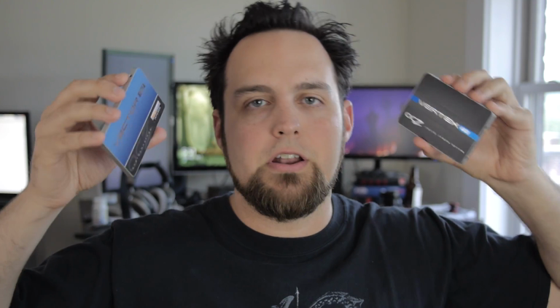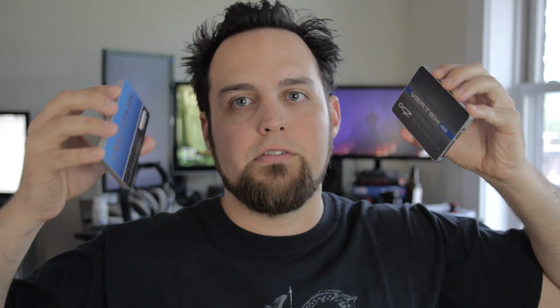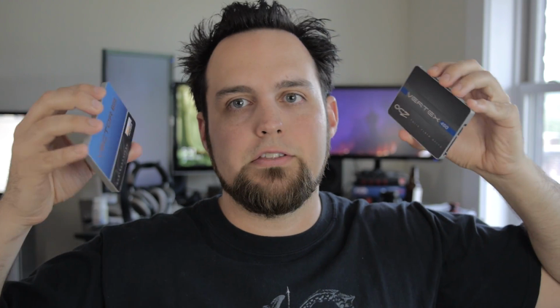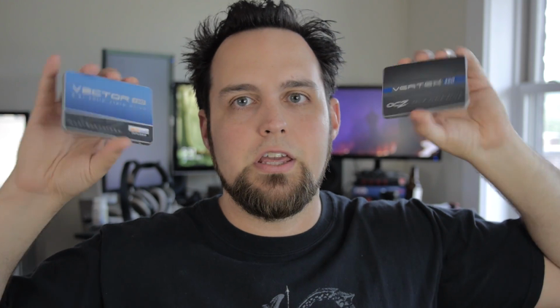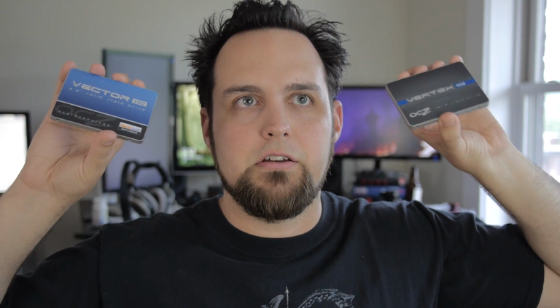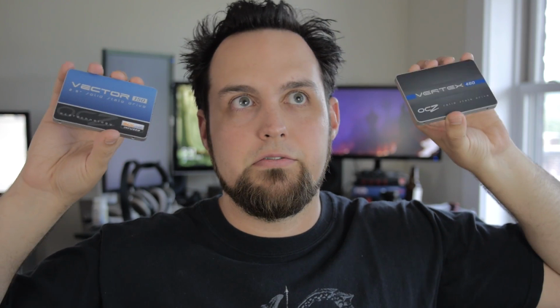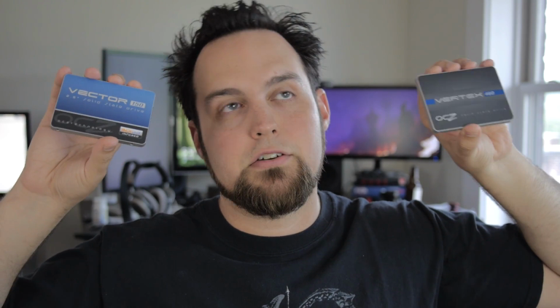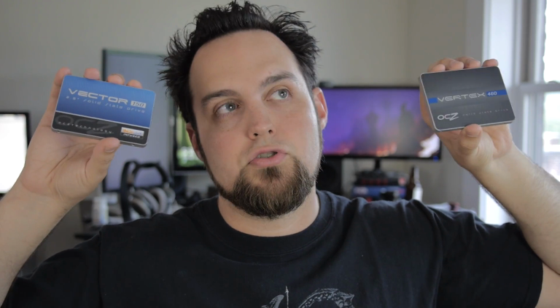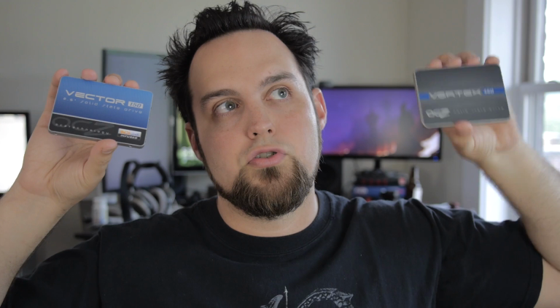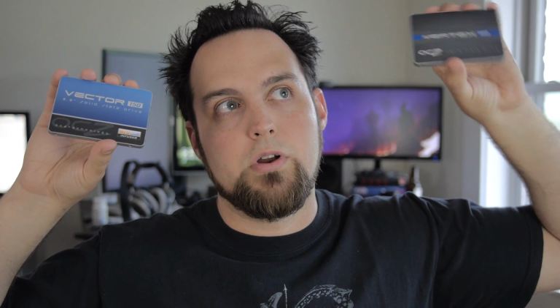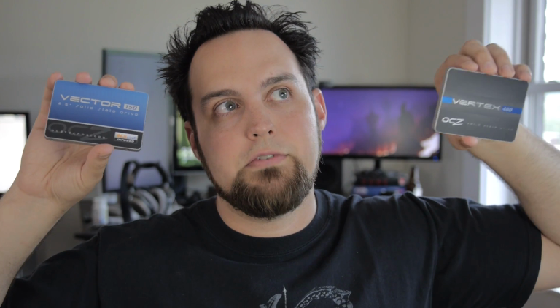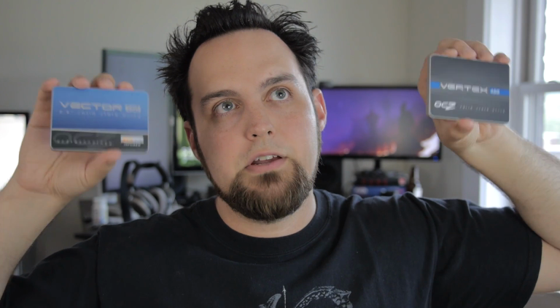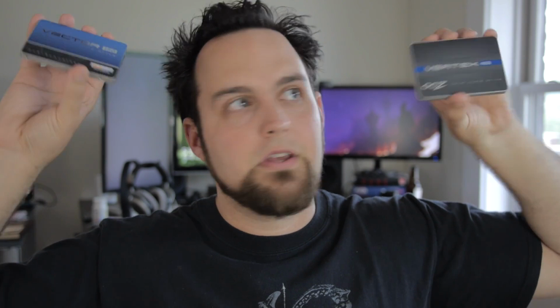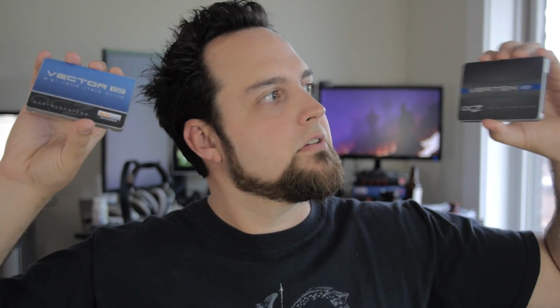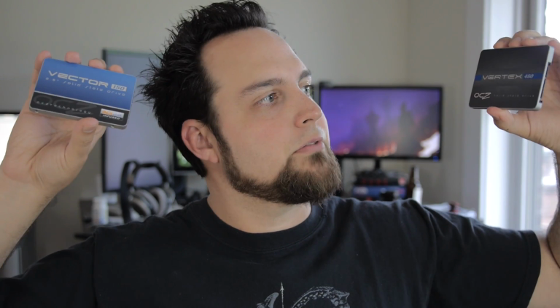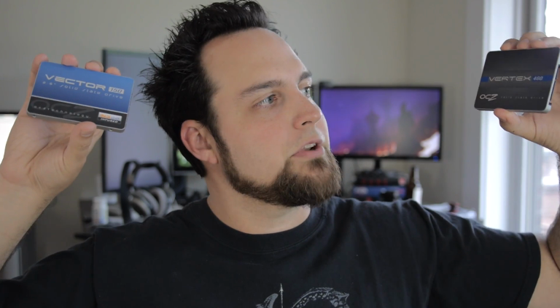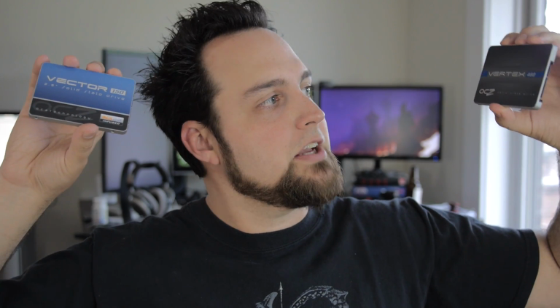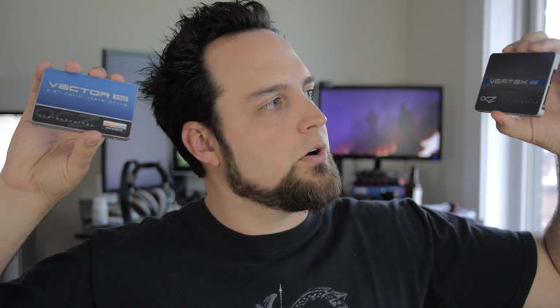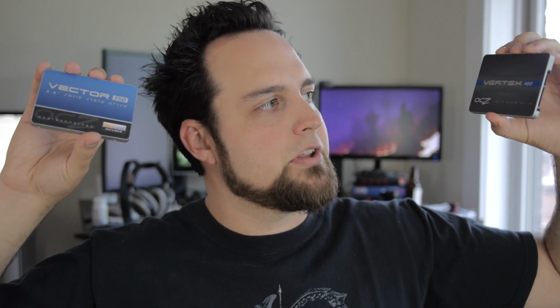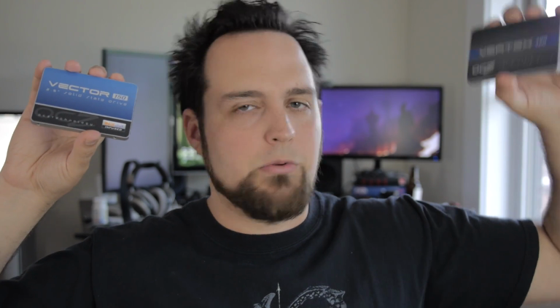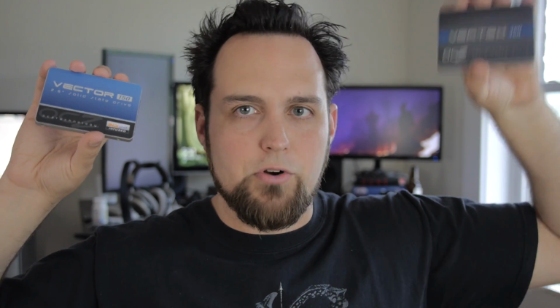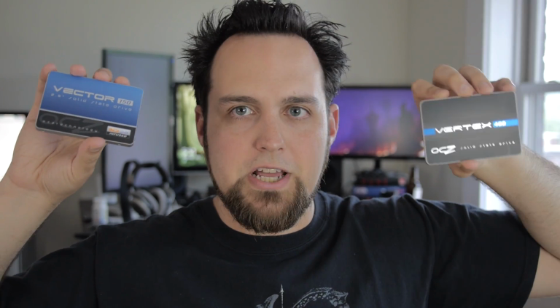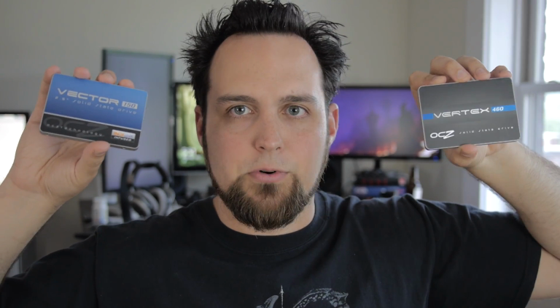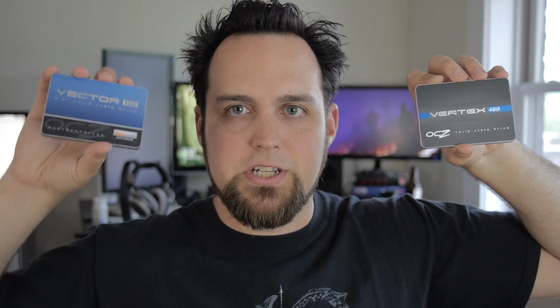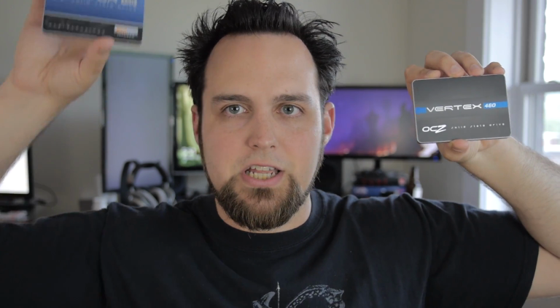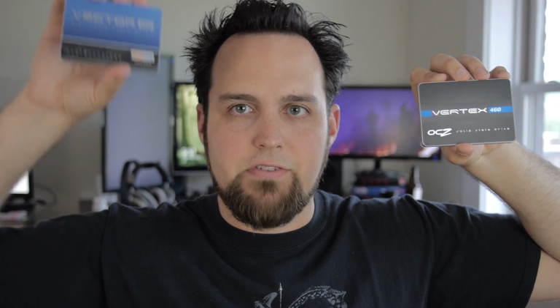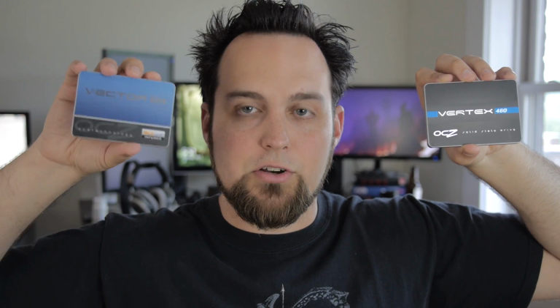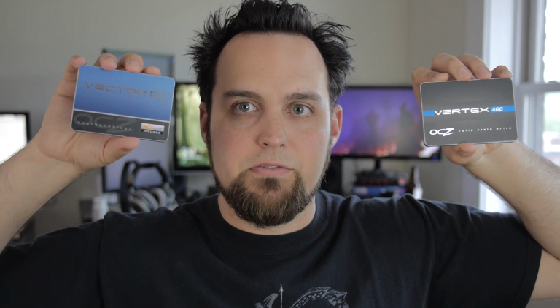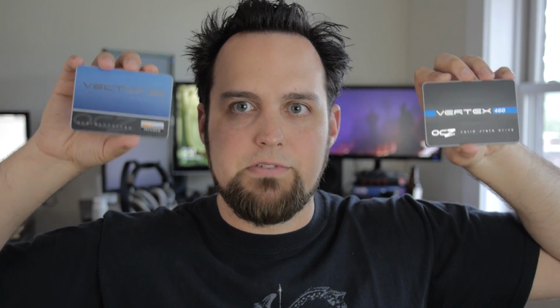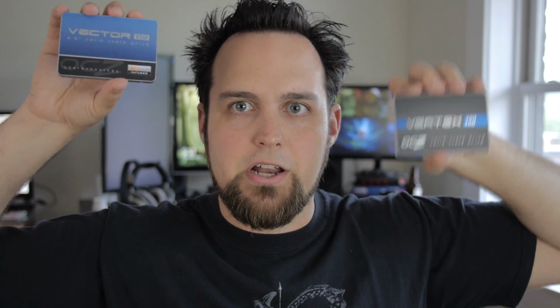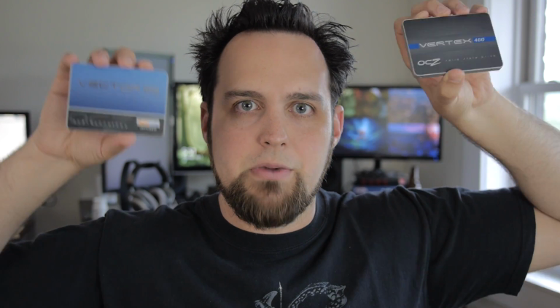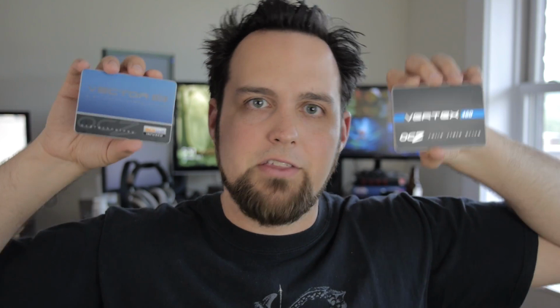Right now I've got the Vector 150. Is that the right one? The Vertex 460 and the Vector 150 right here in my hands.